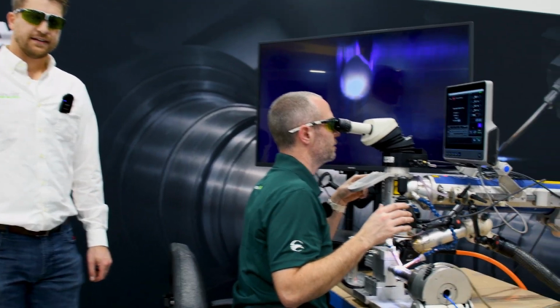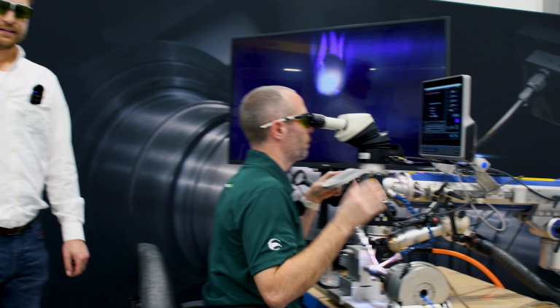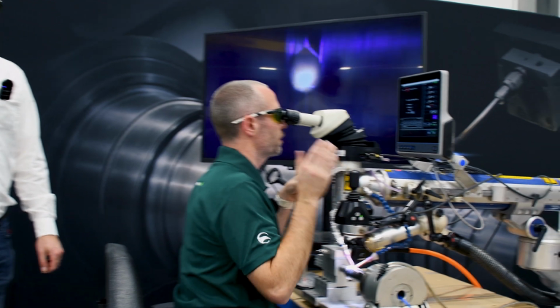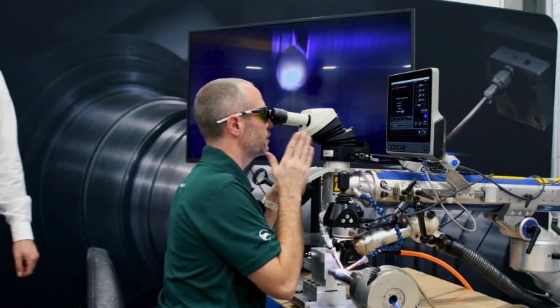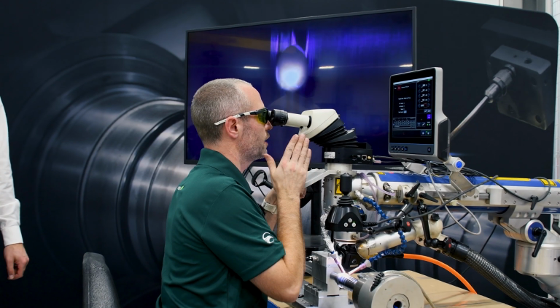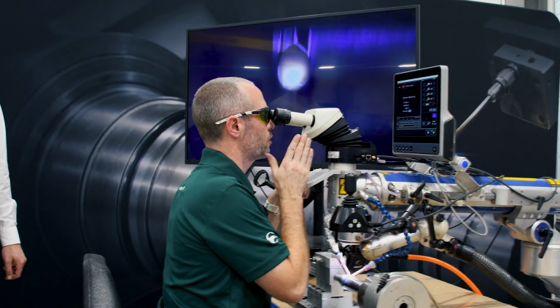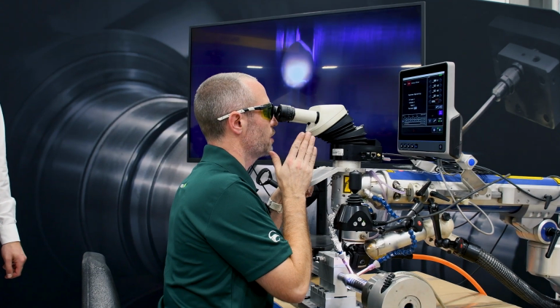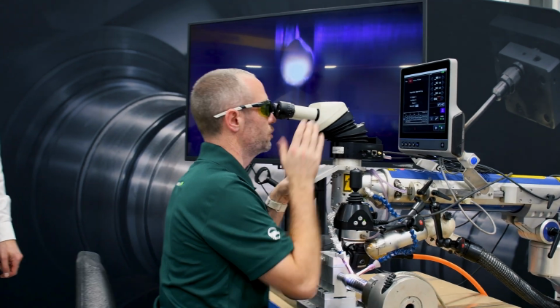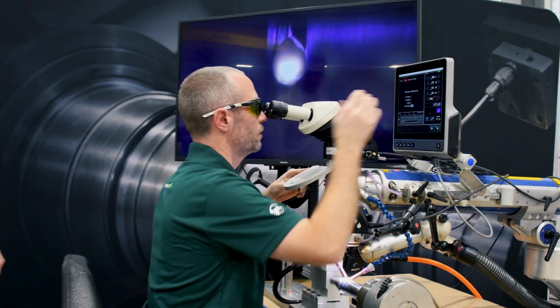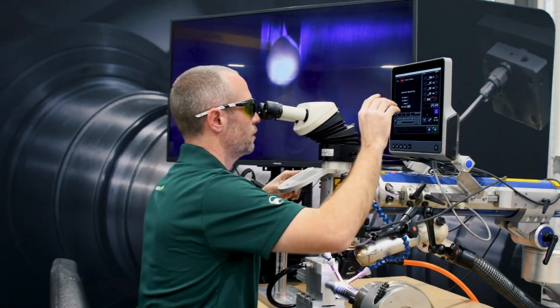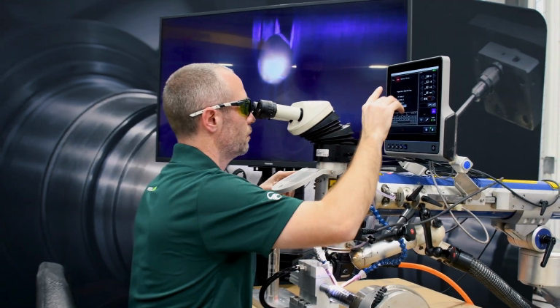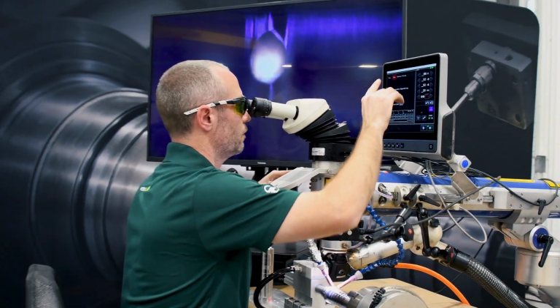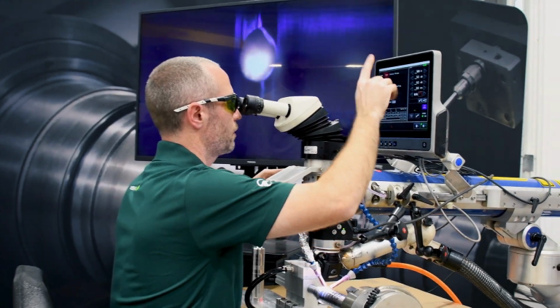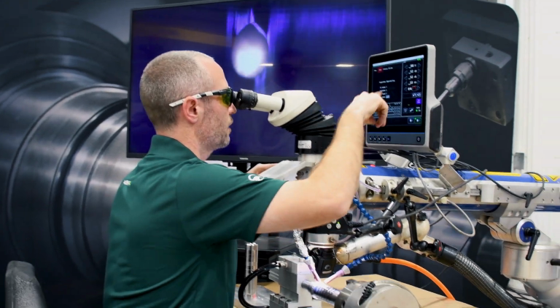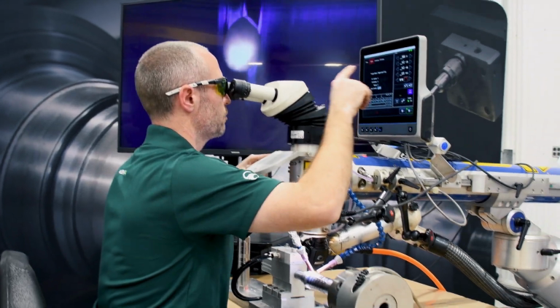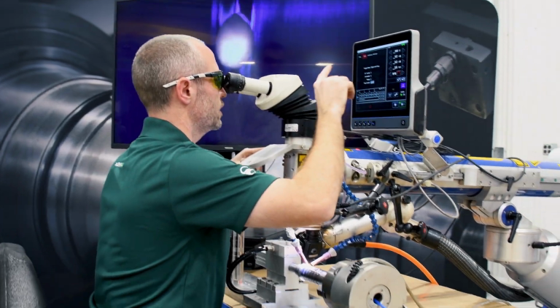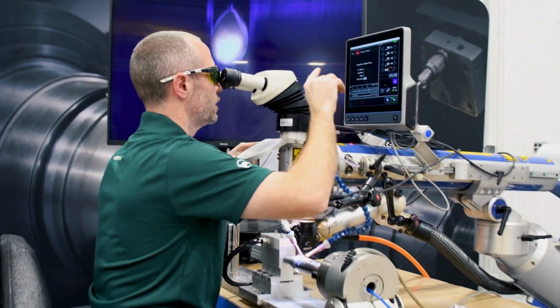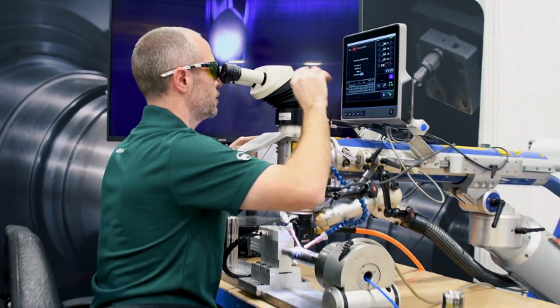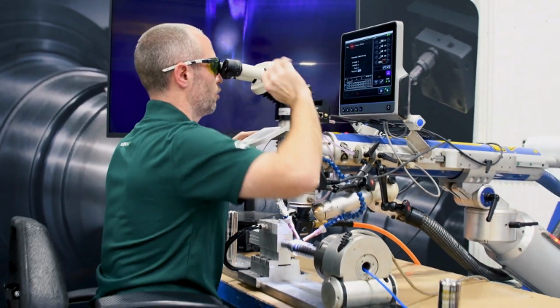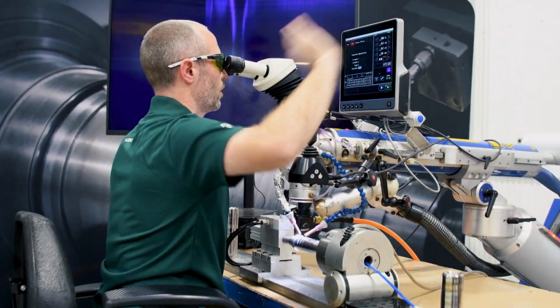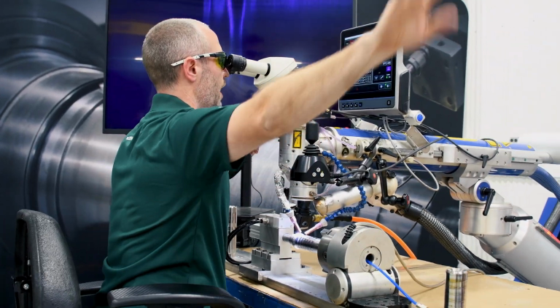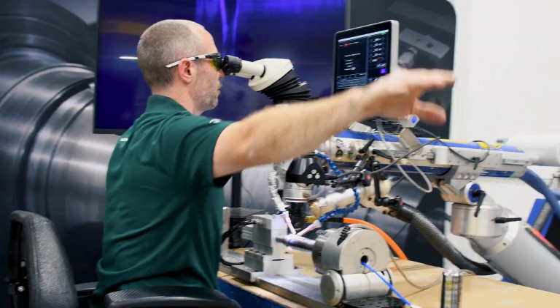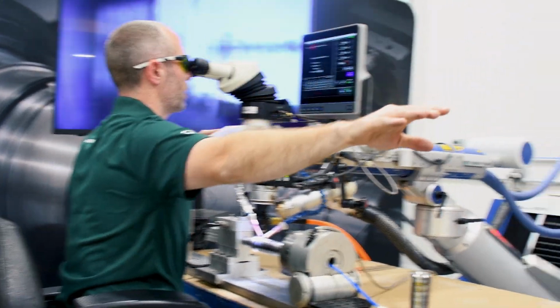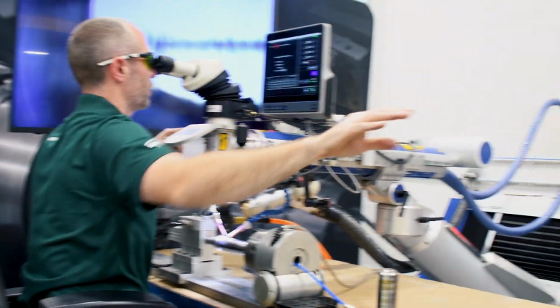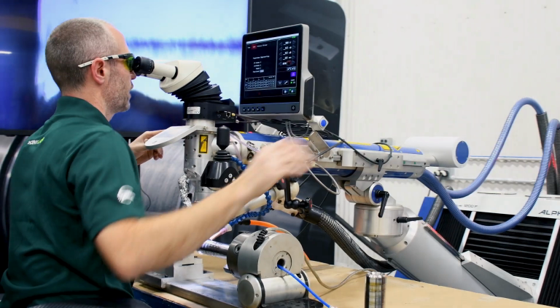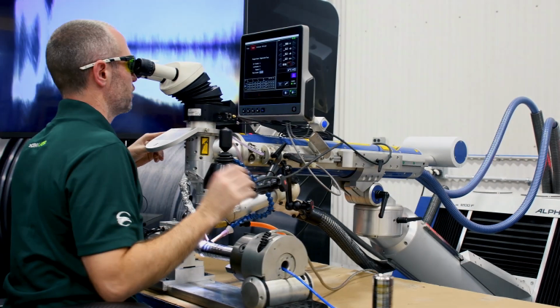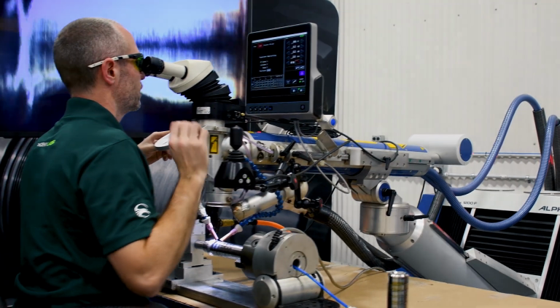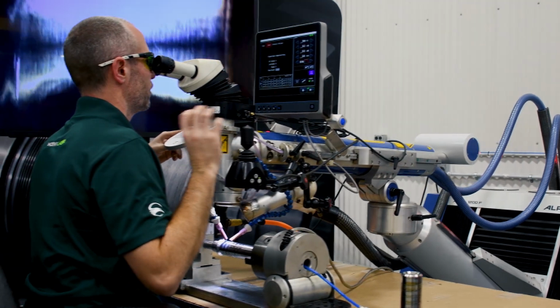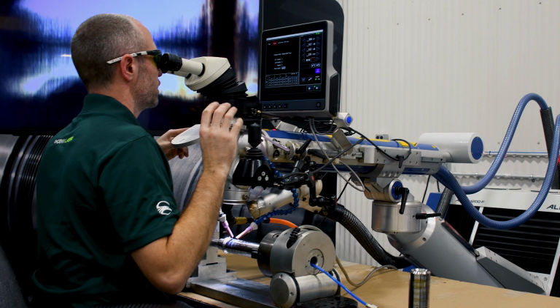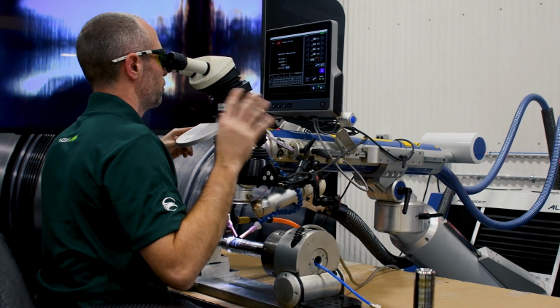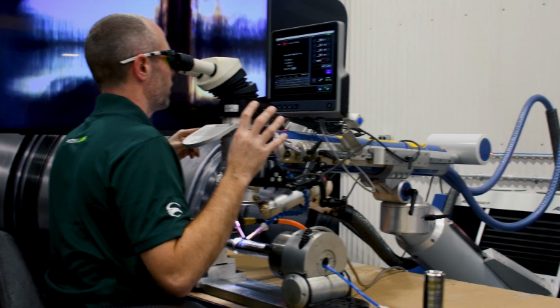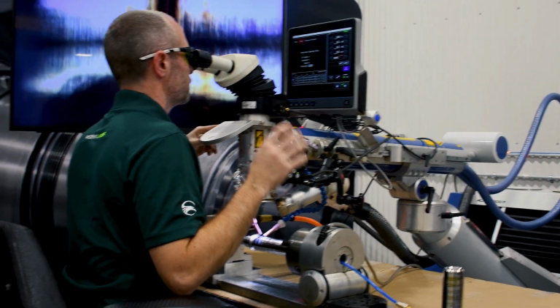Now once it got to the end of the suppressor, the settings in the machine change and it'll run back over everything again to give it a nice smooth finish.